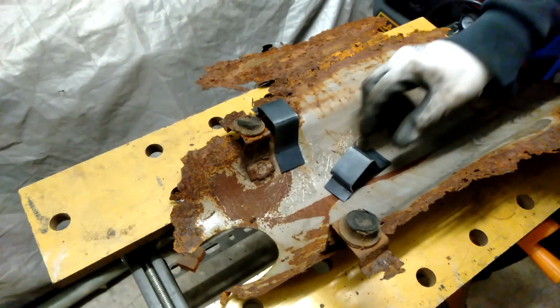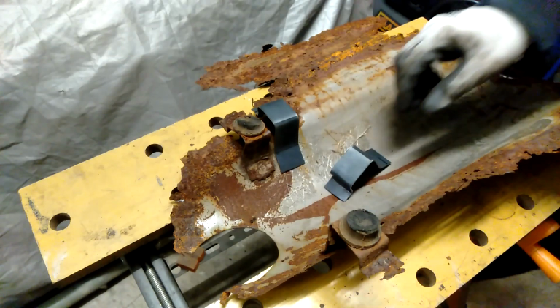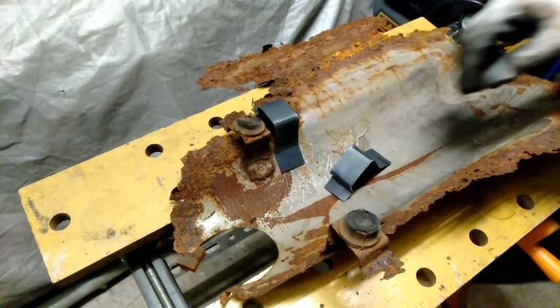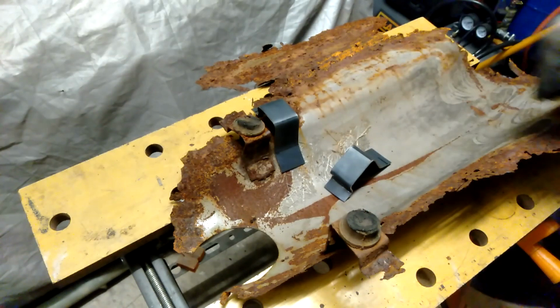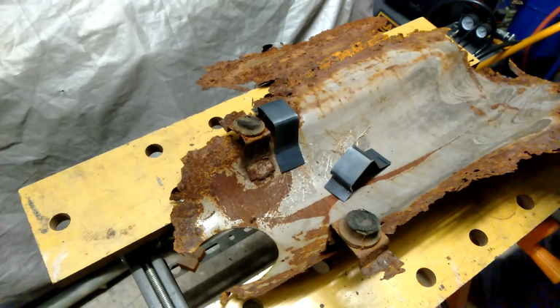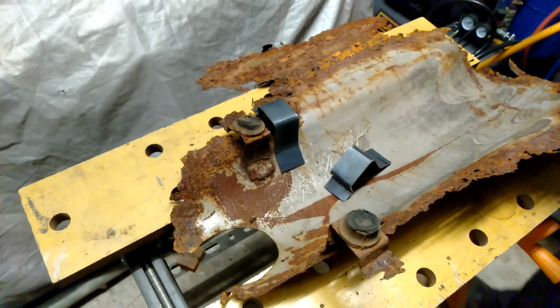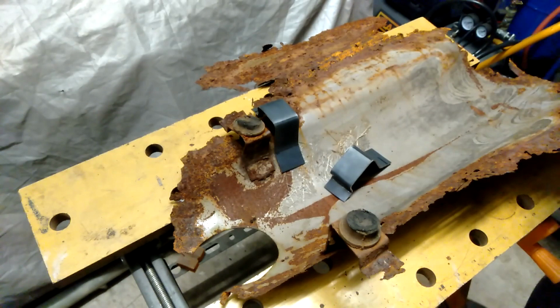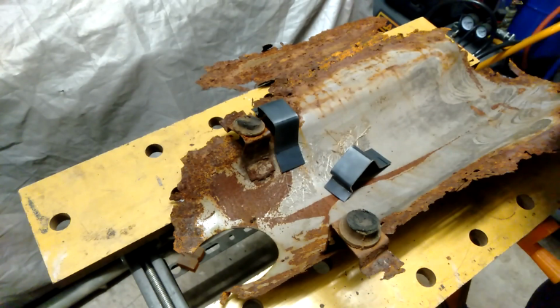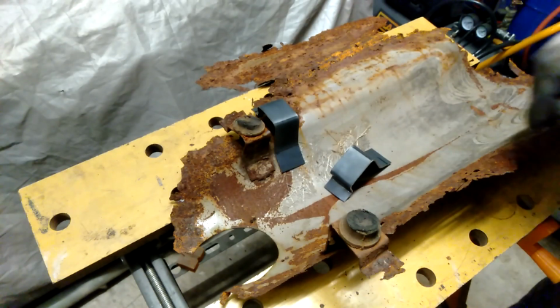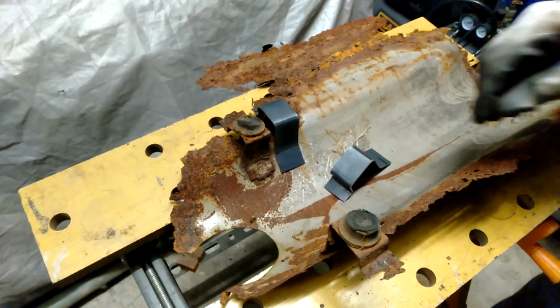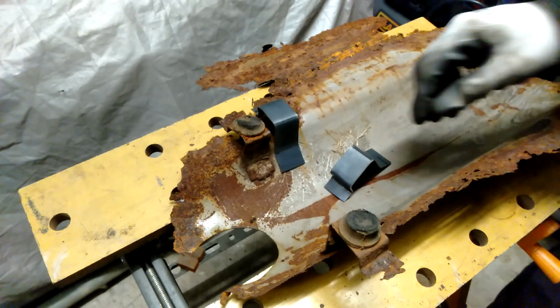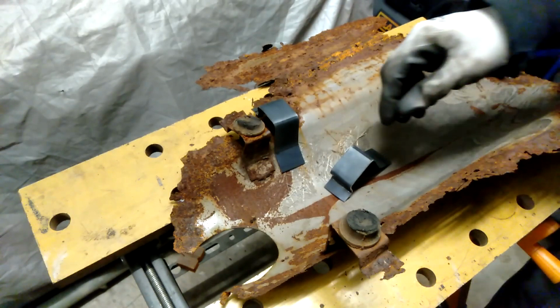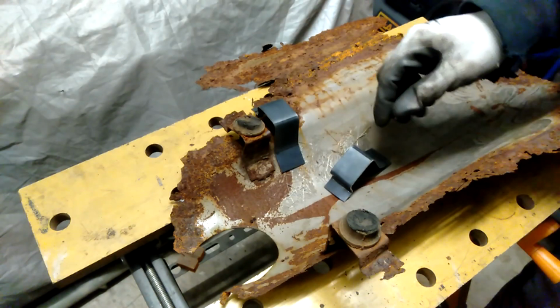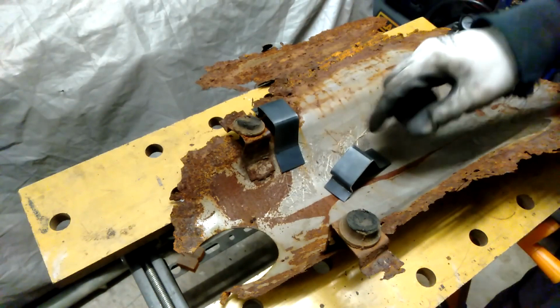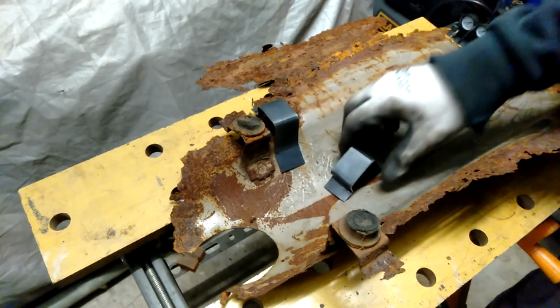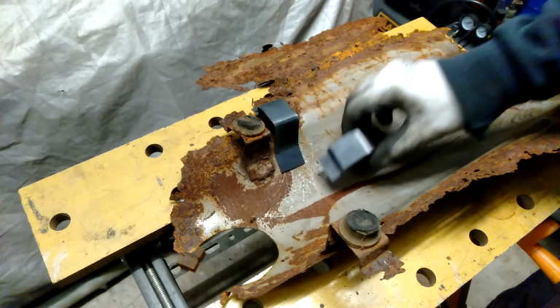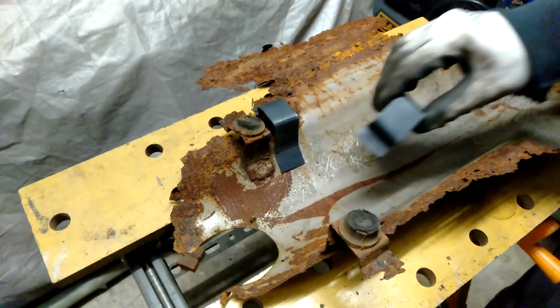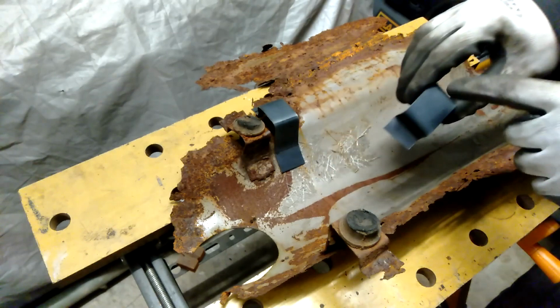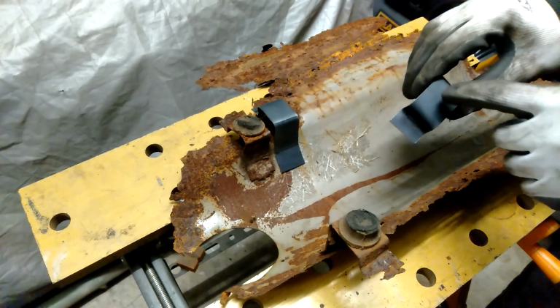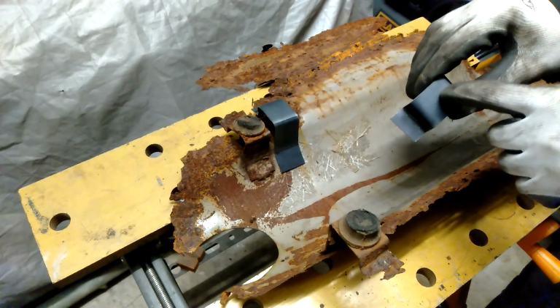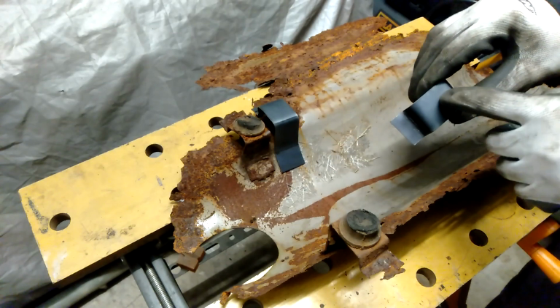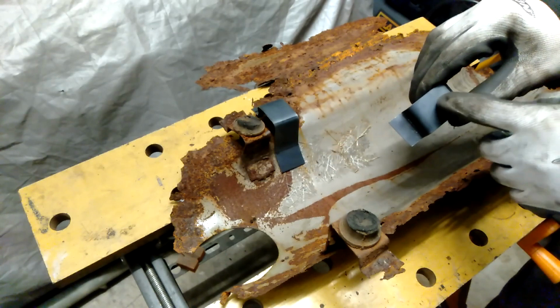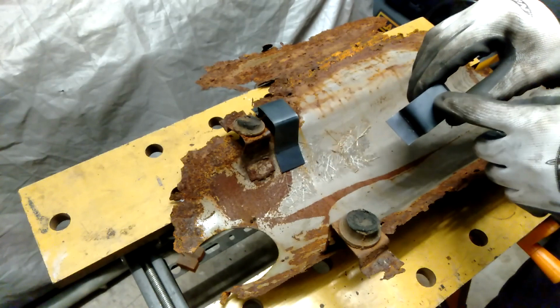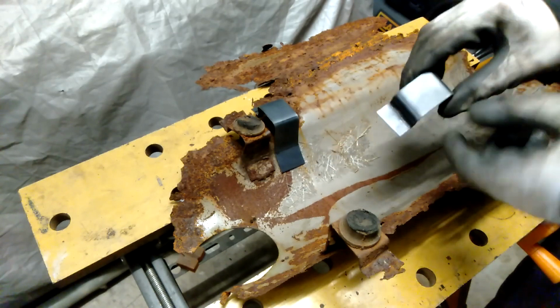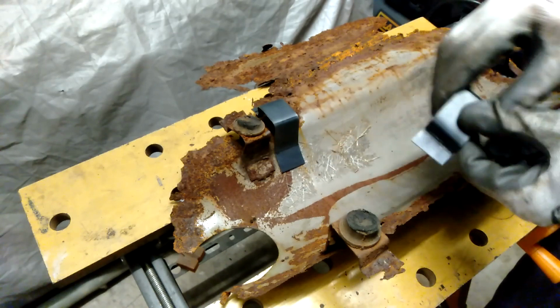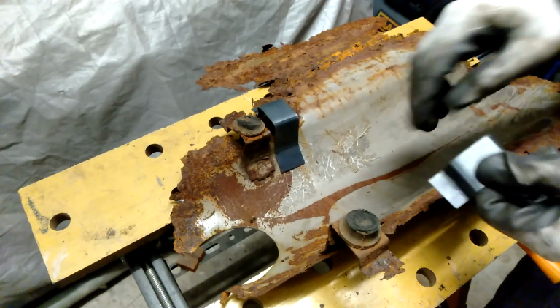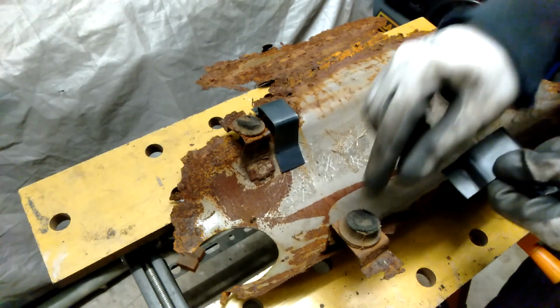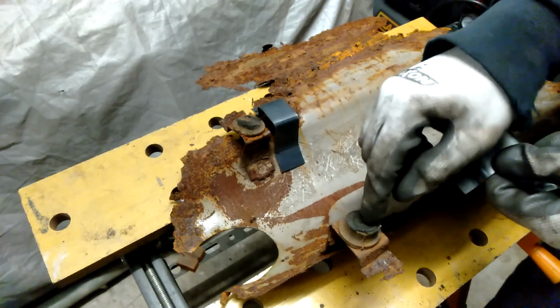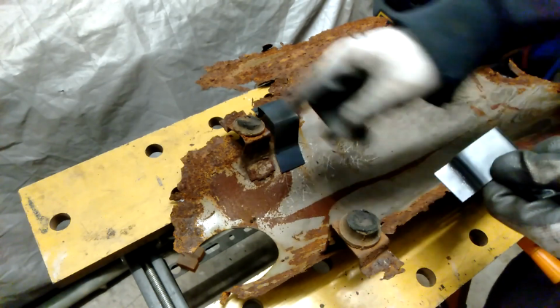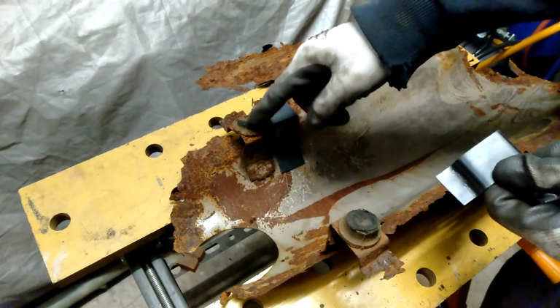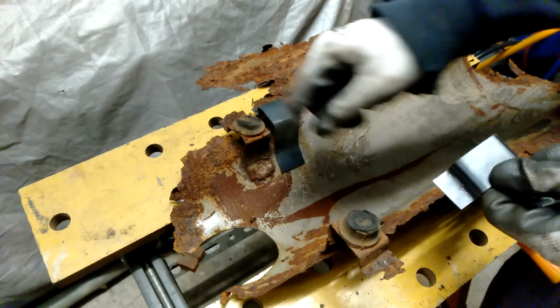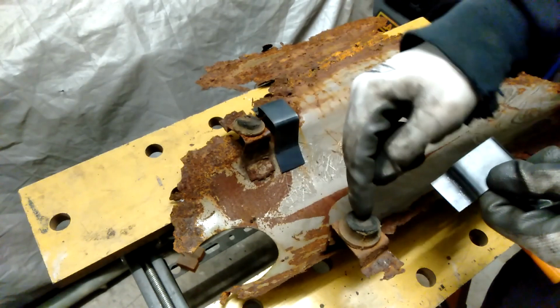So the next stage, I need to drill some holes in the top here for the support mounts.